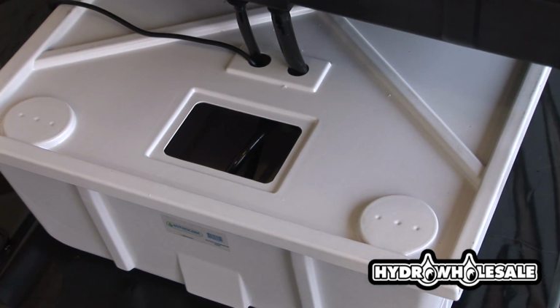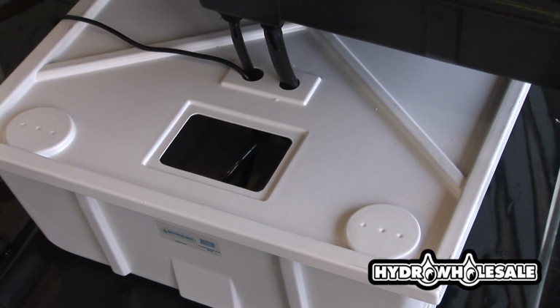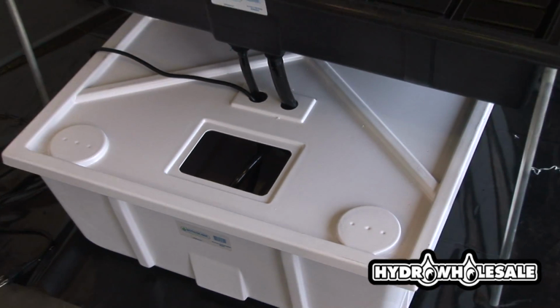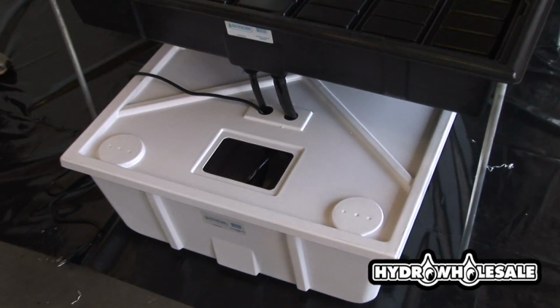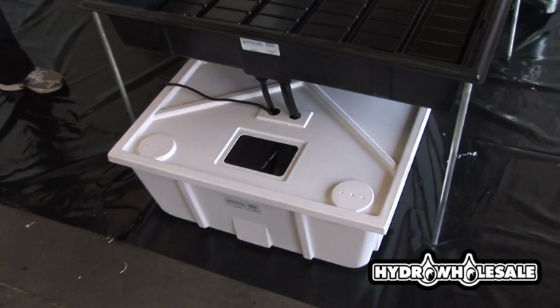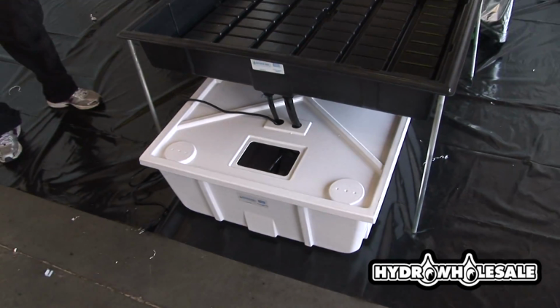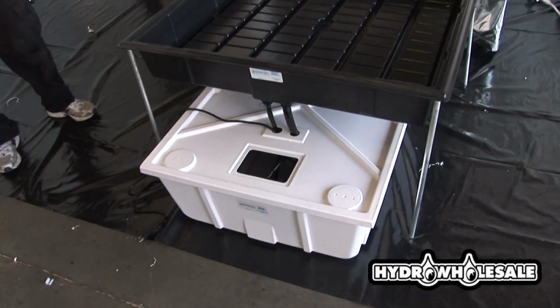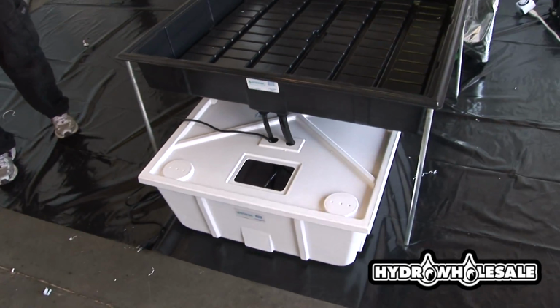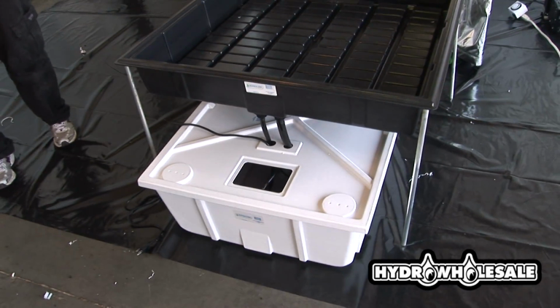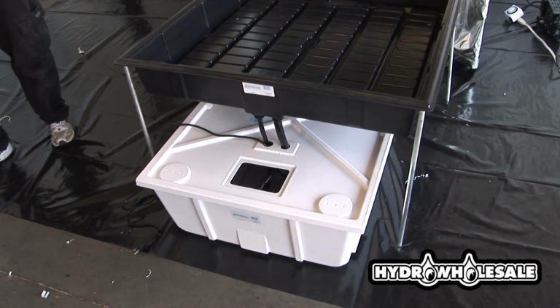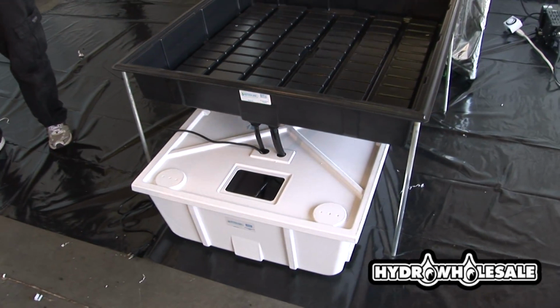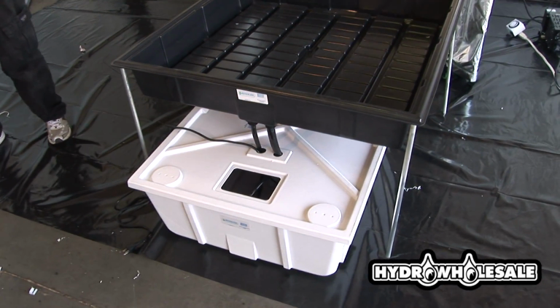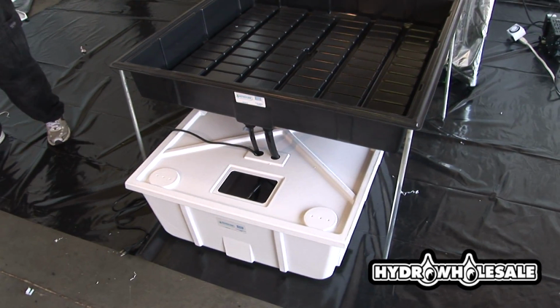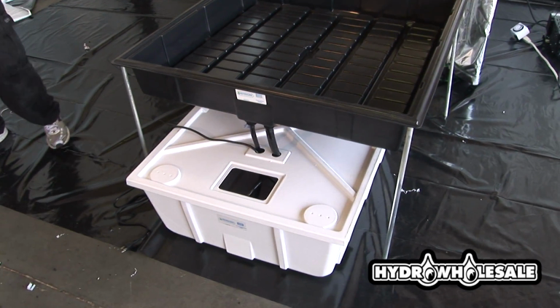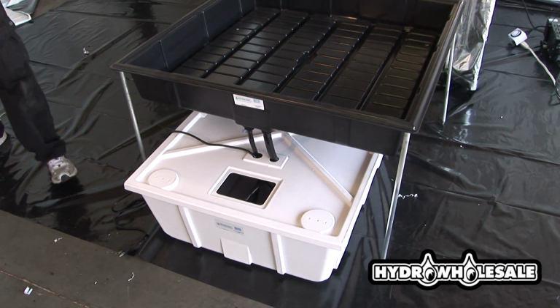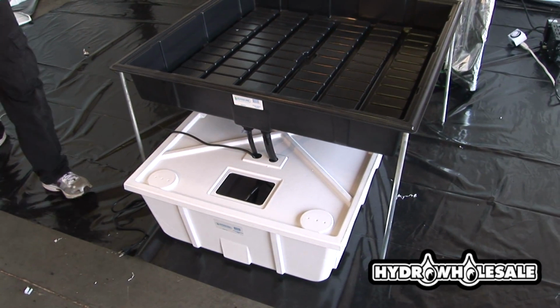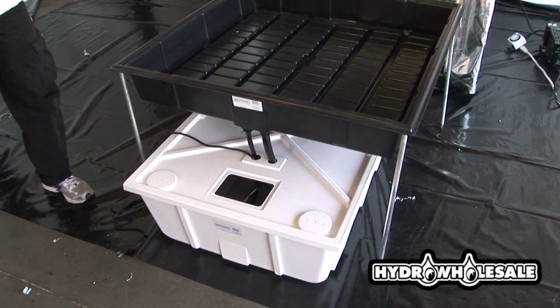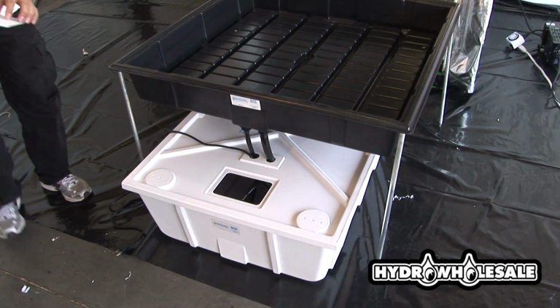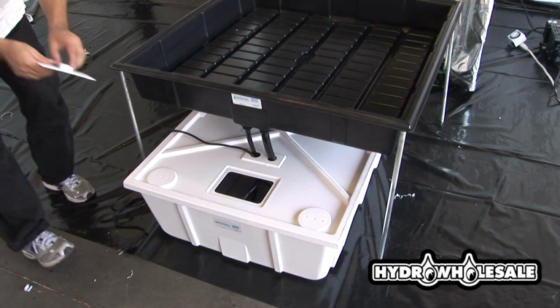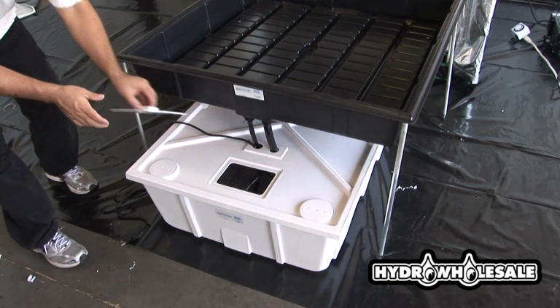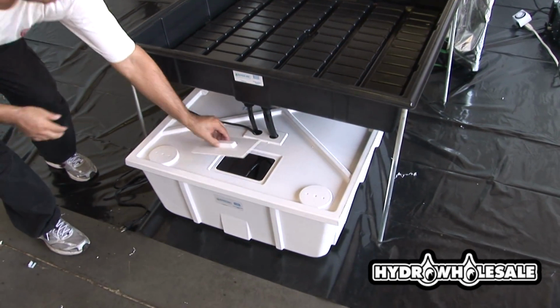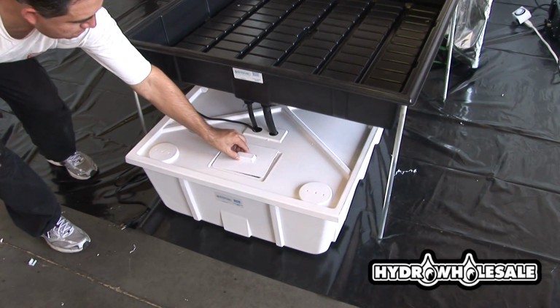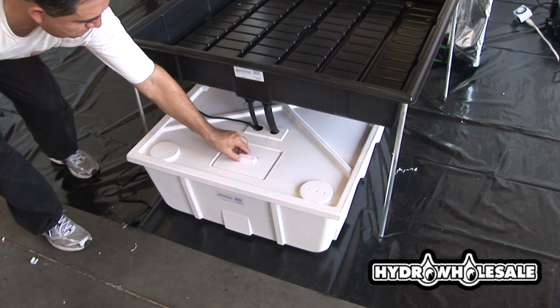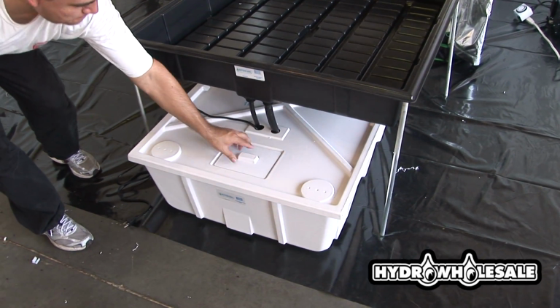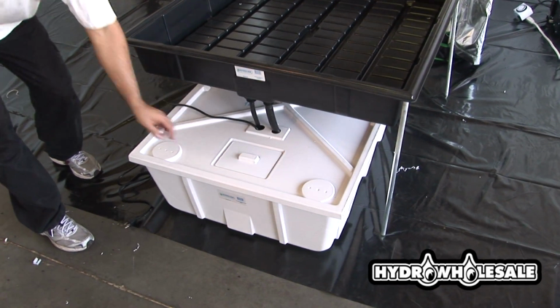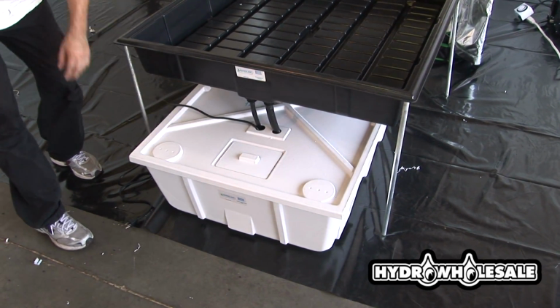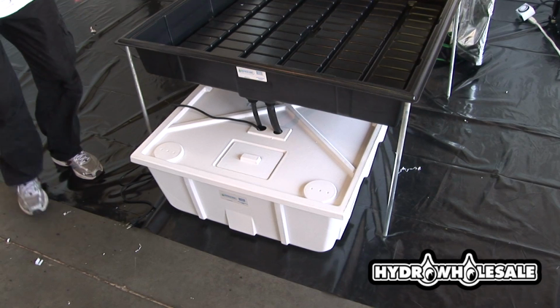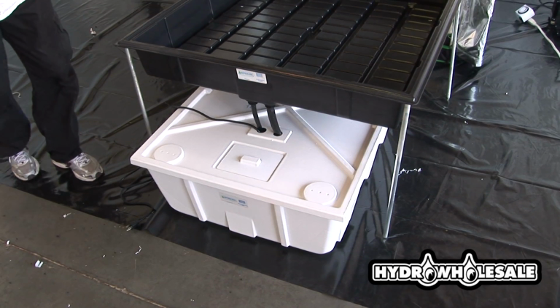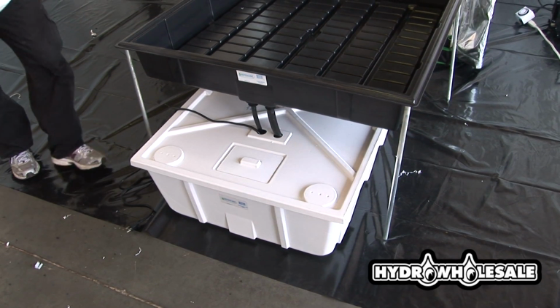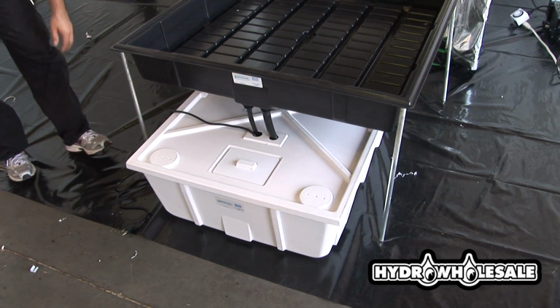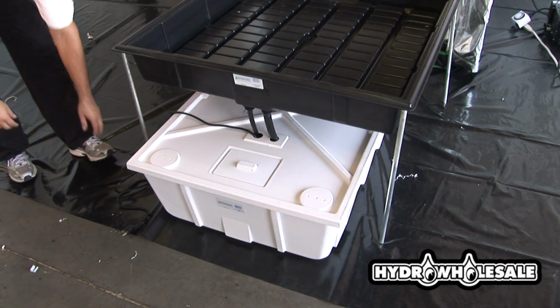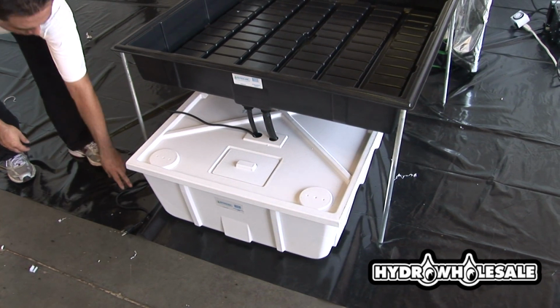Our reservoir lid keeps light from getting into the reservoir, which can cause algae growth.